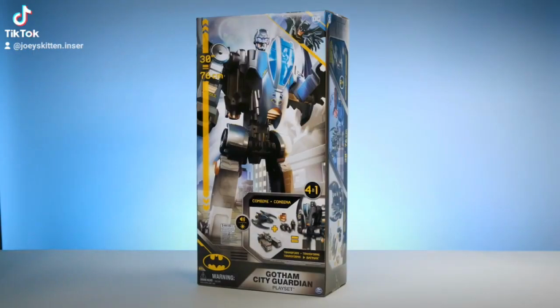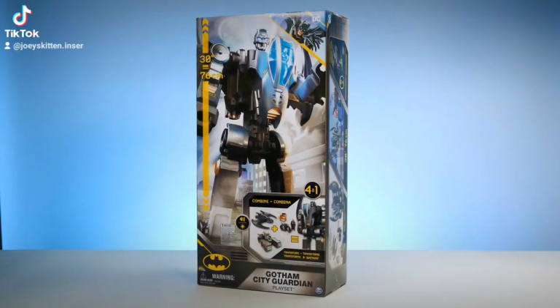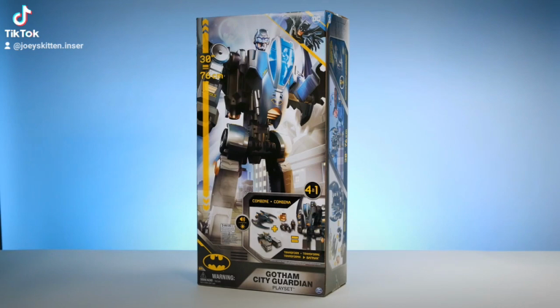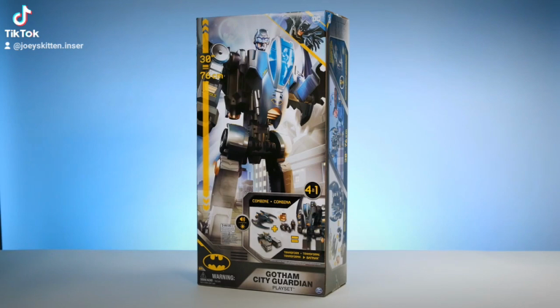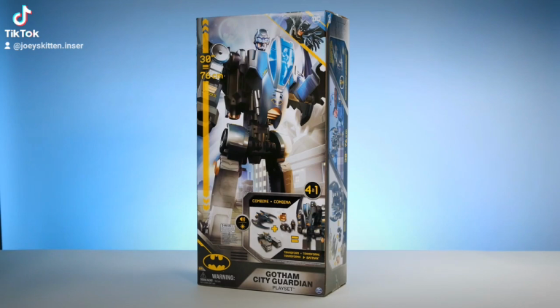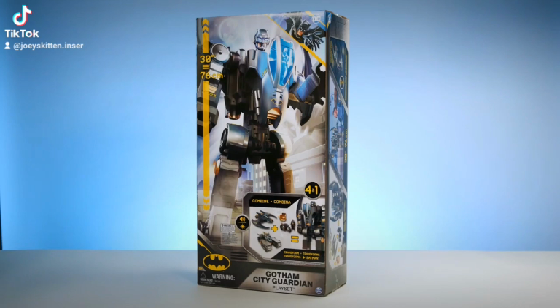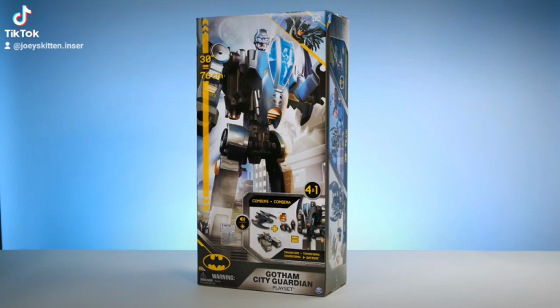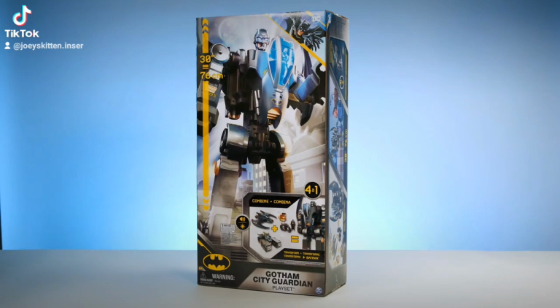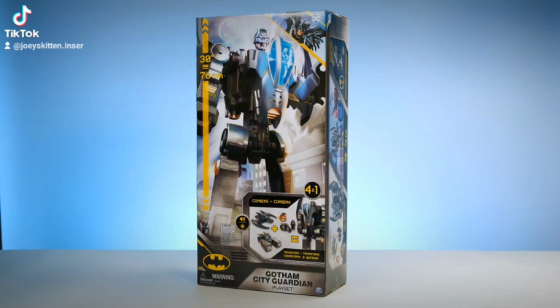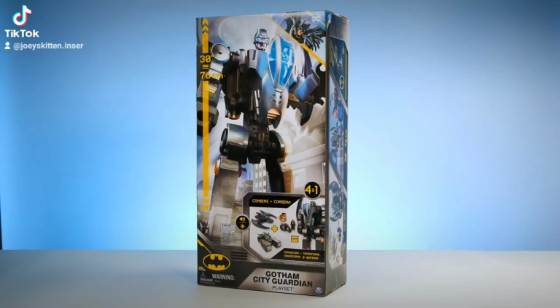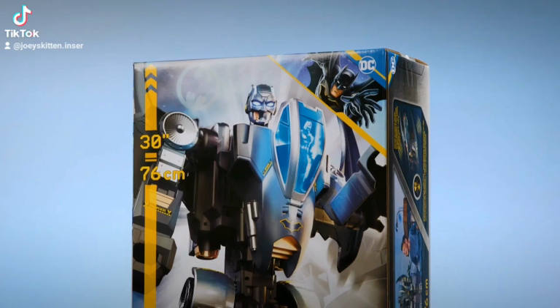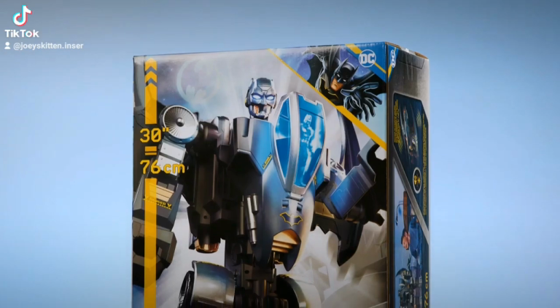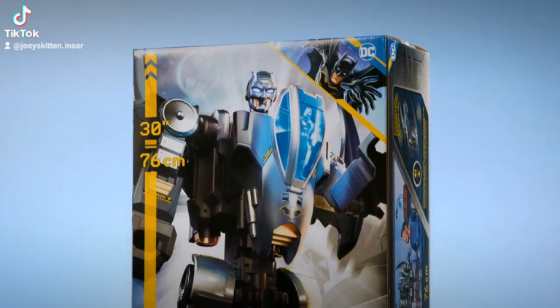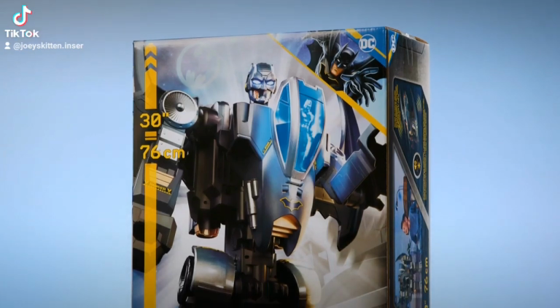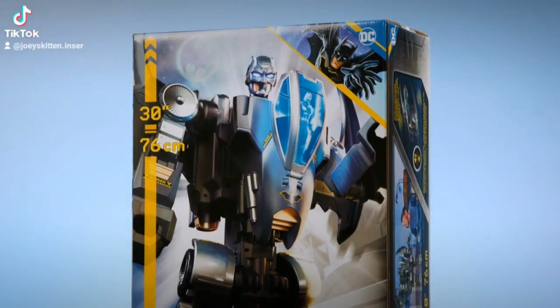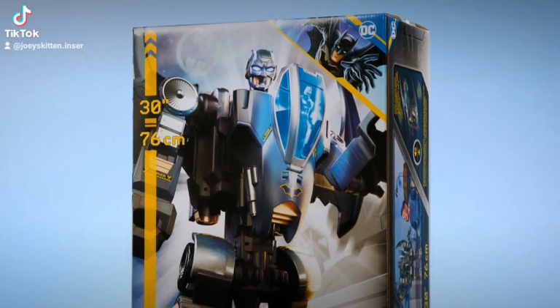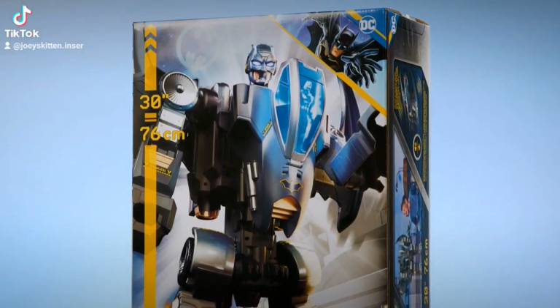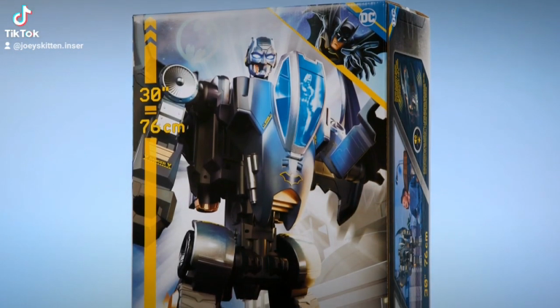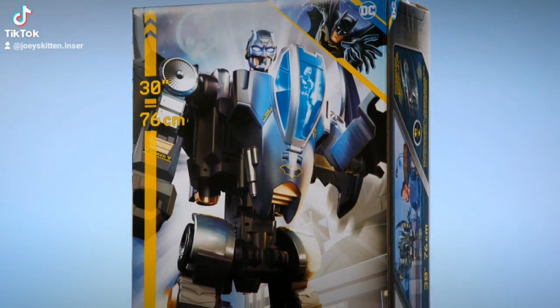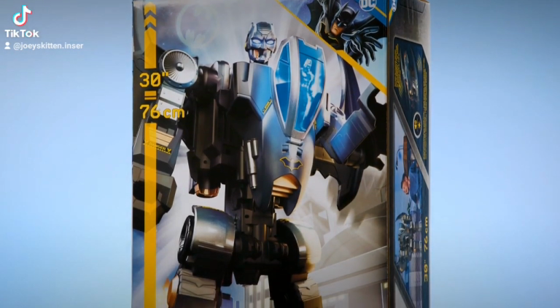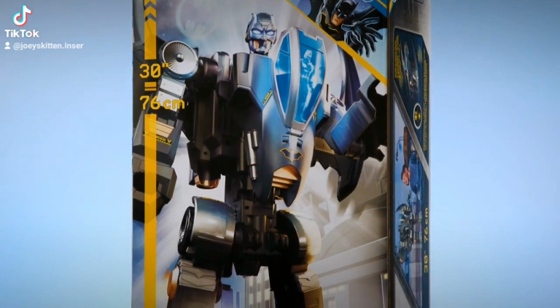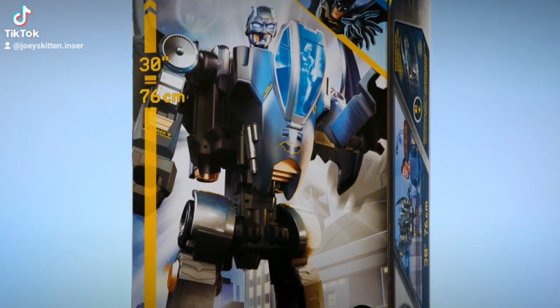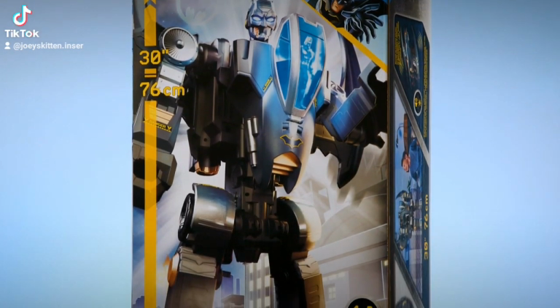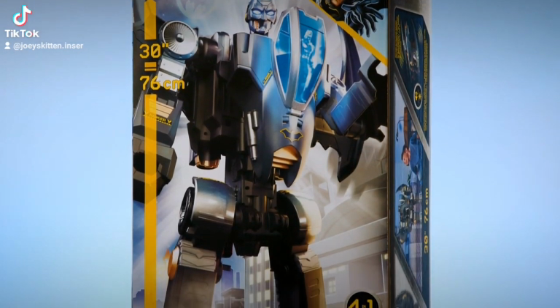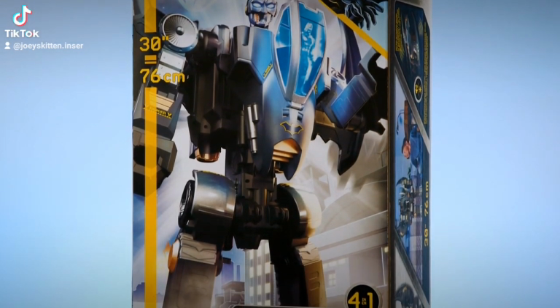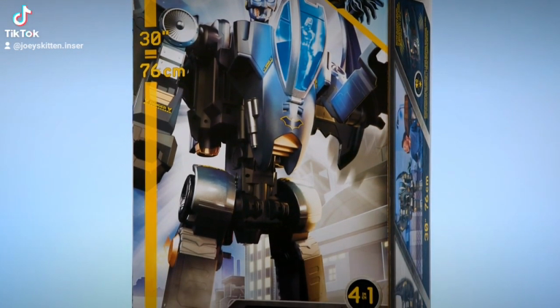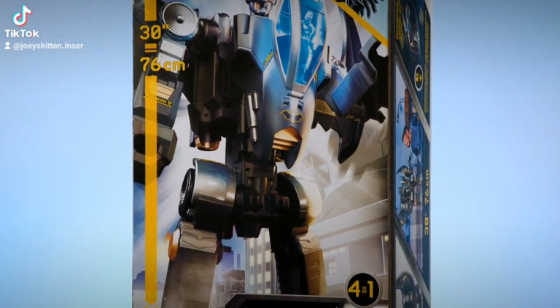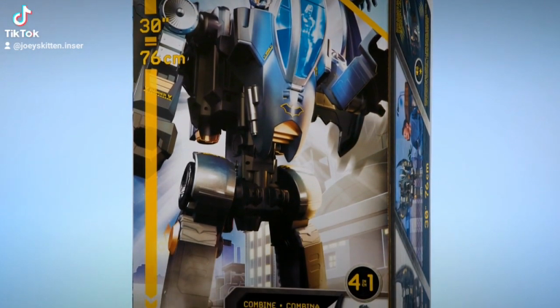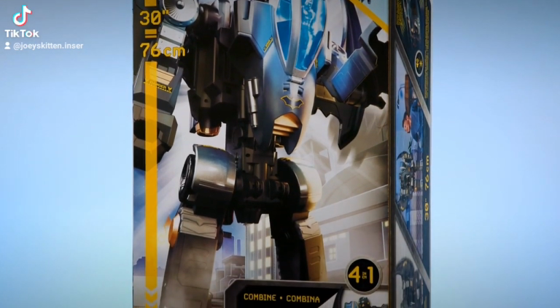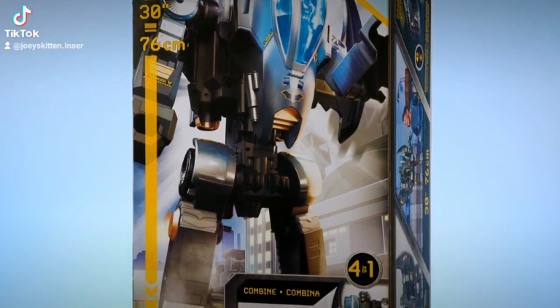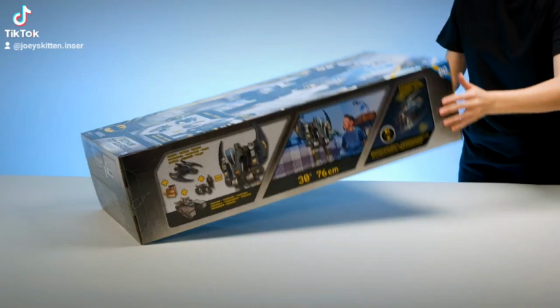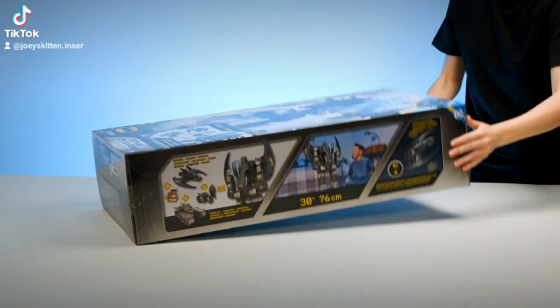This video will show you how to set up, assemble, and play with your Gotham City Guardian.